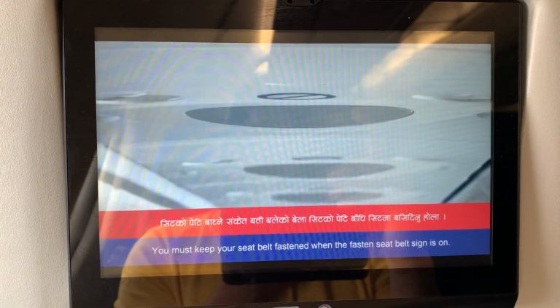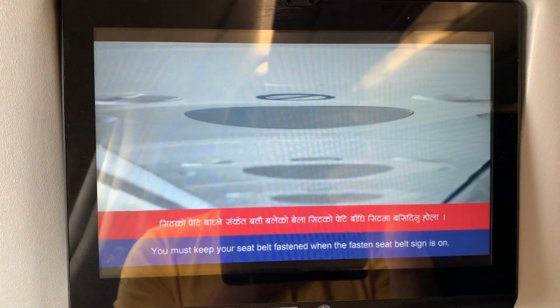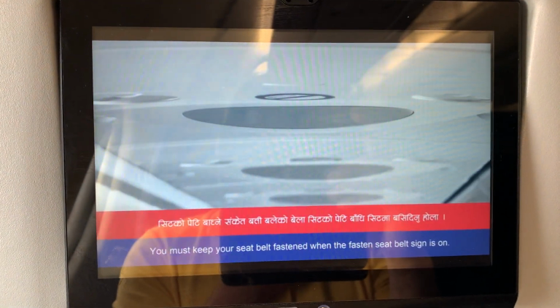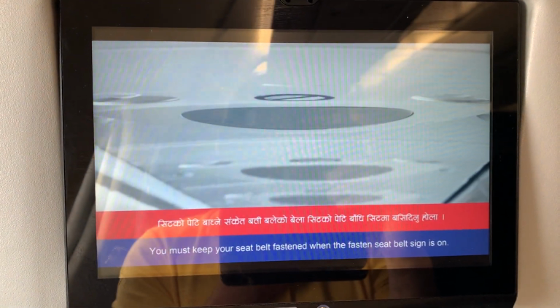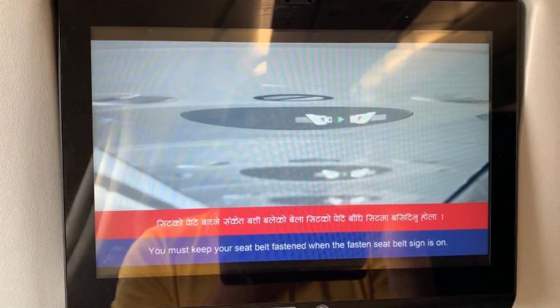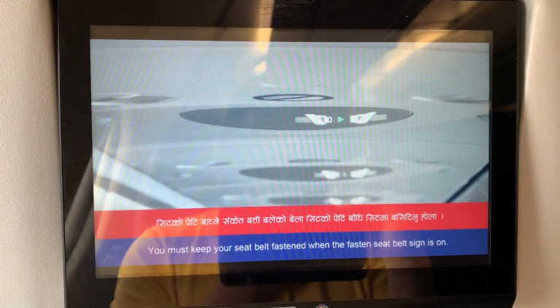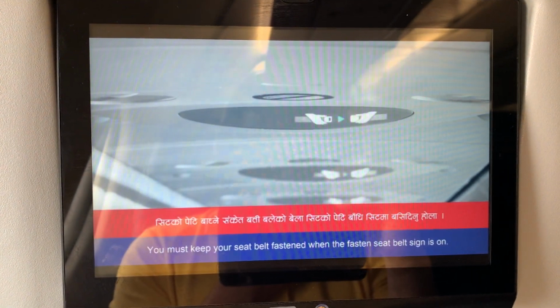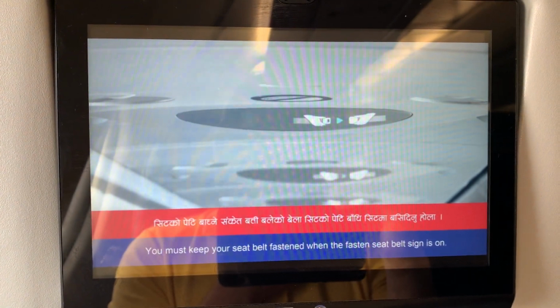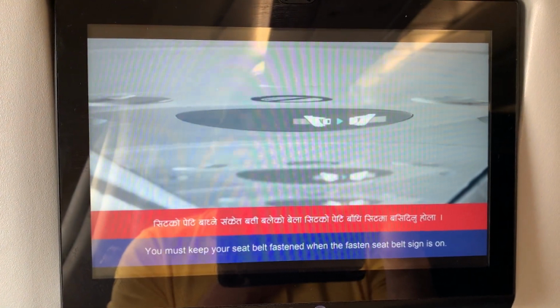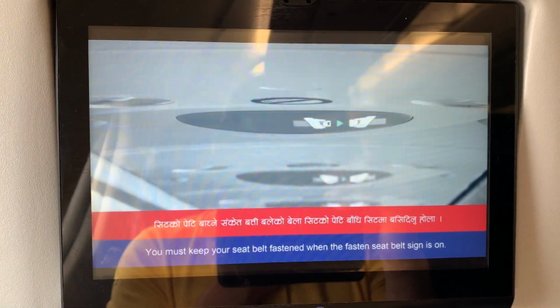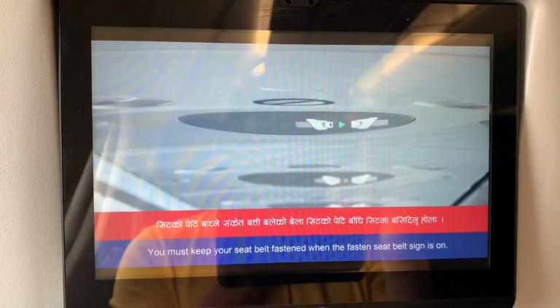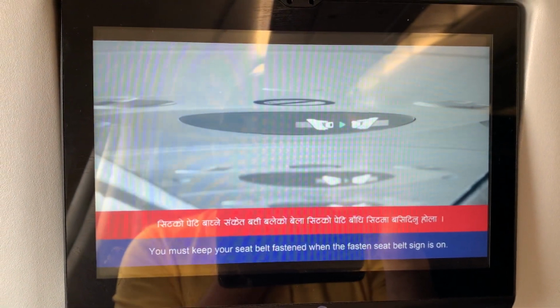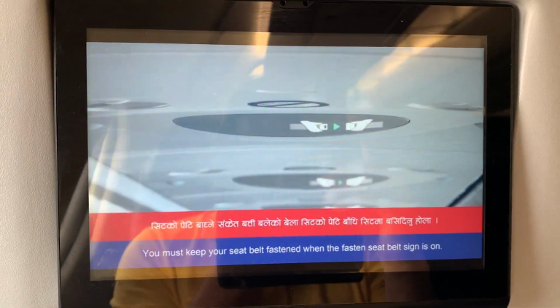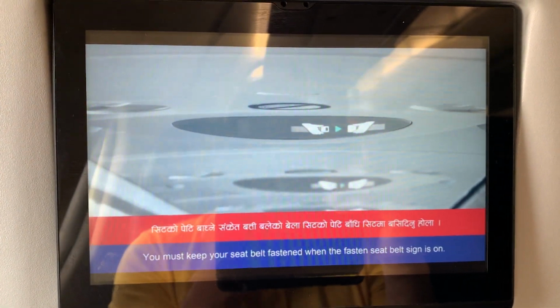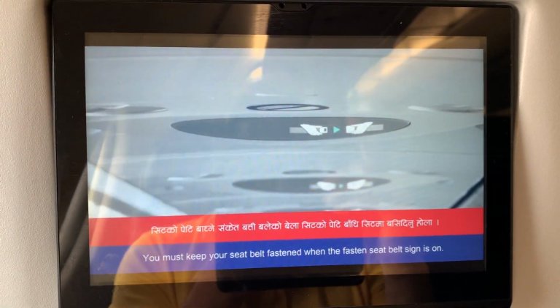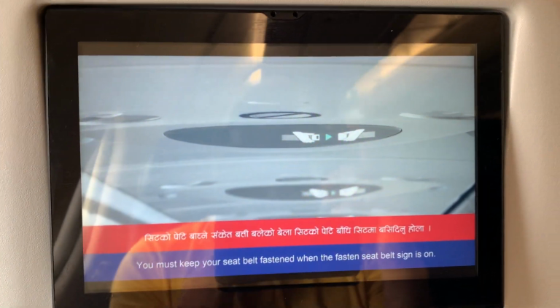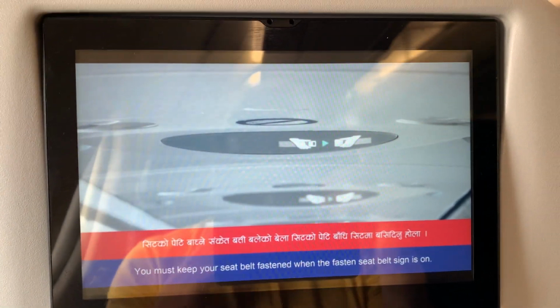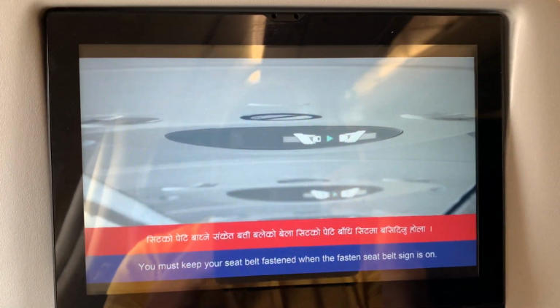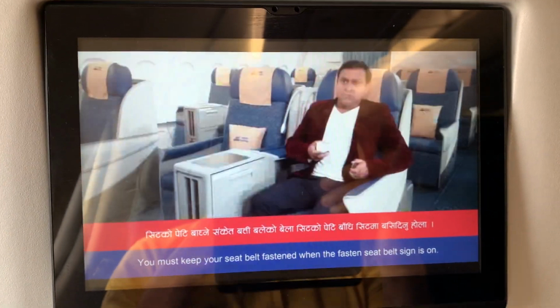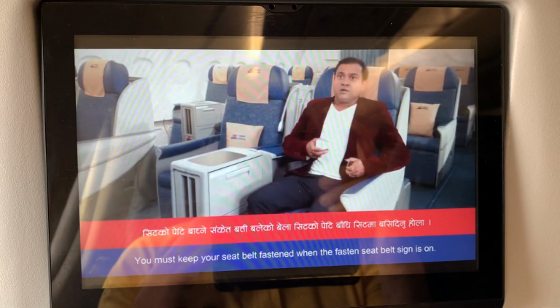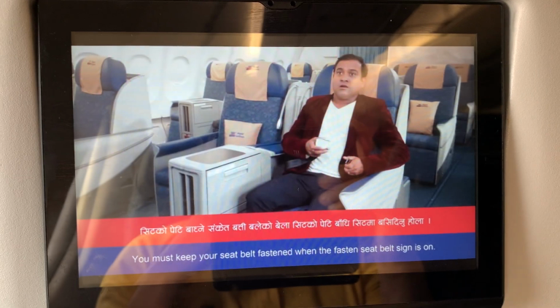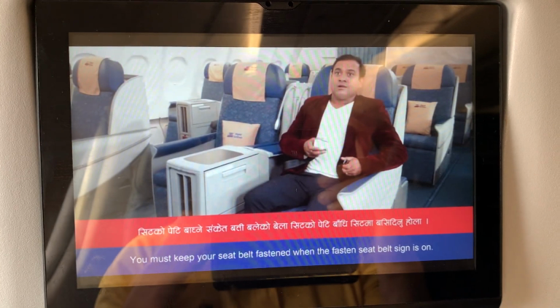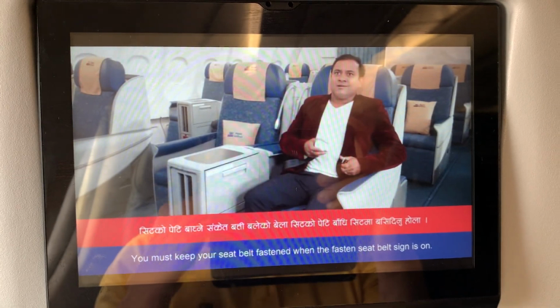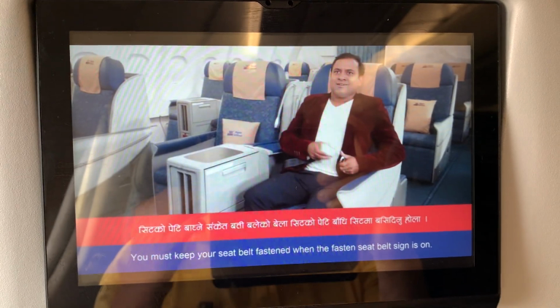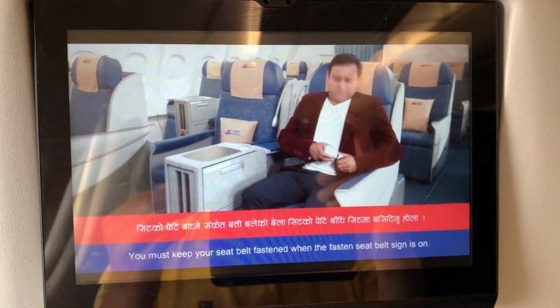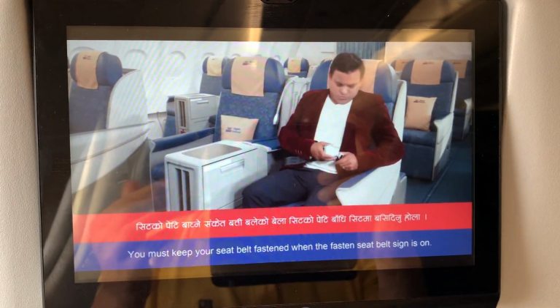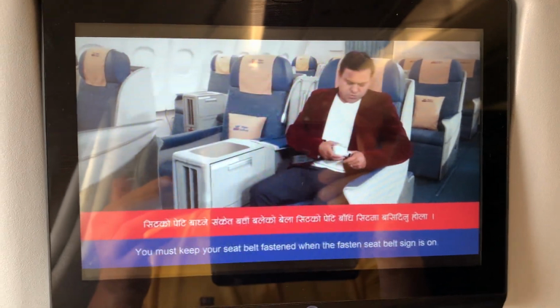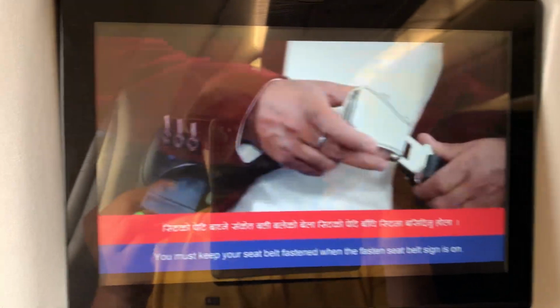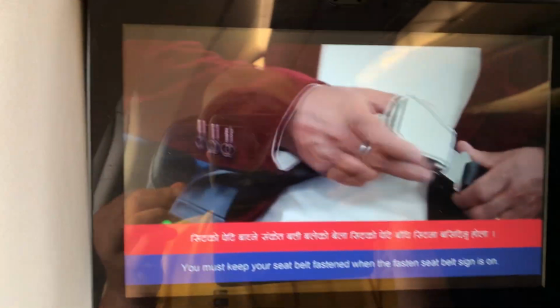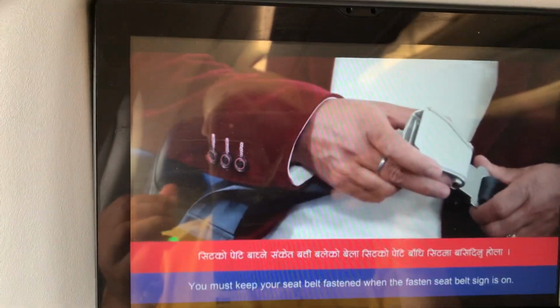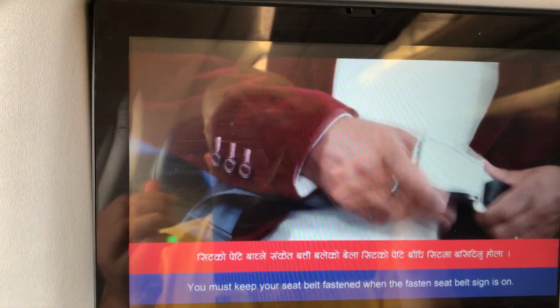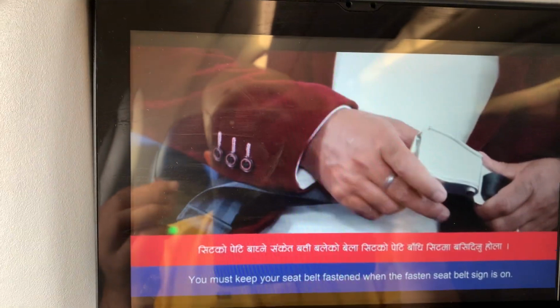You must keep your seat belt fastened when the fasten seat belt sign is on.